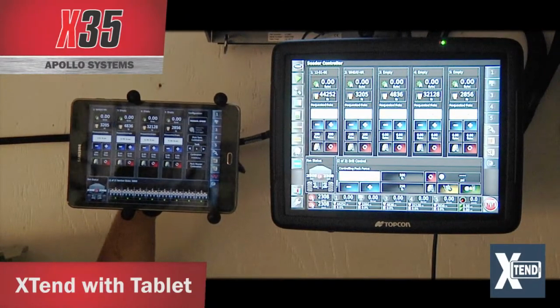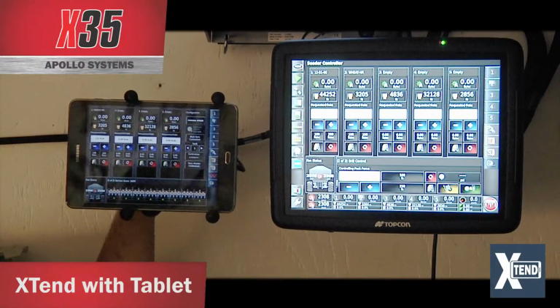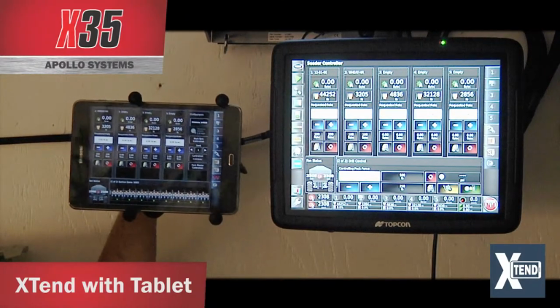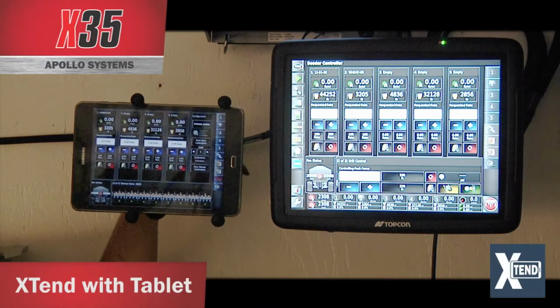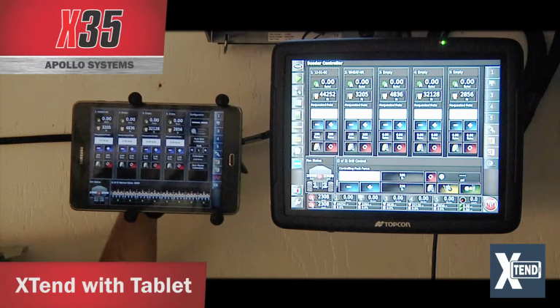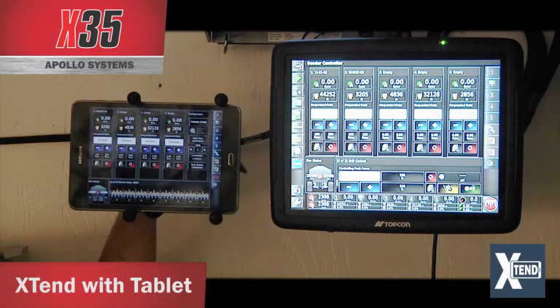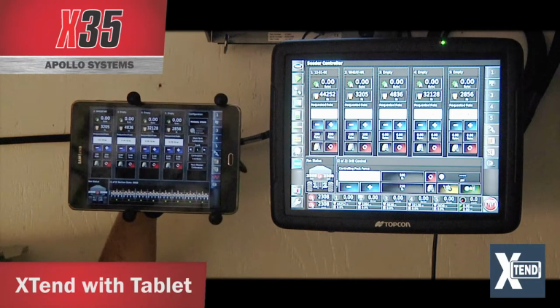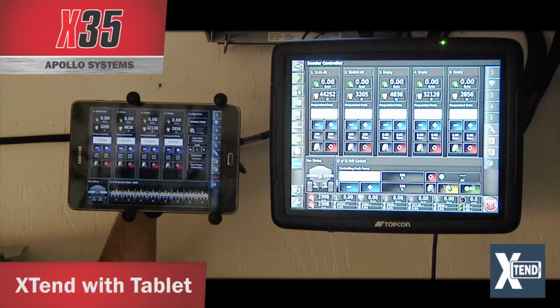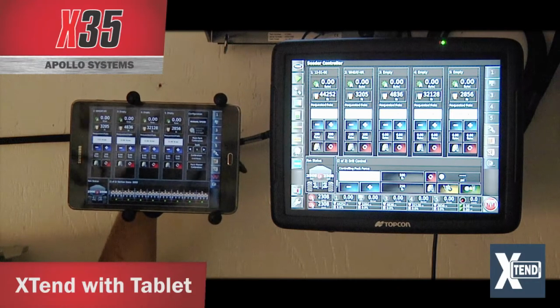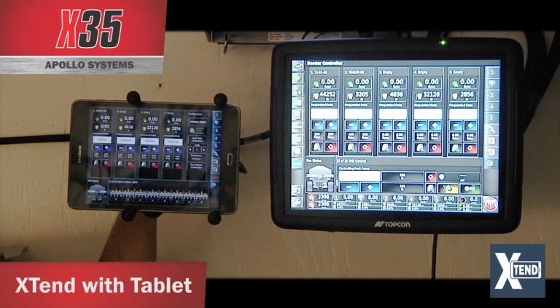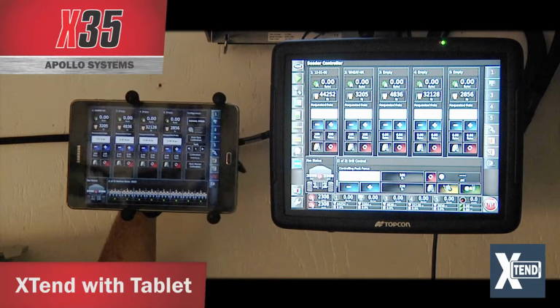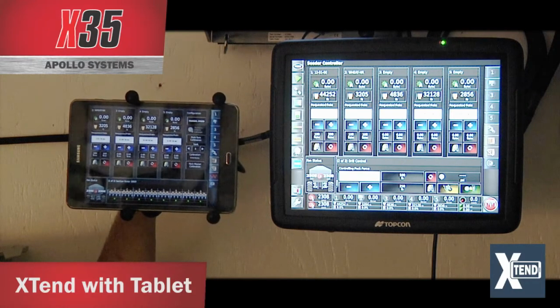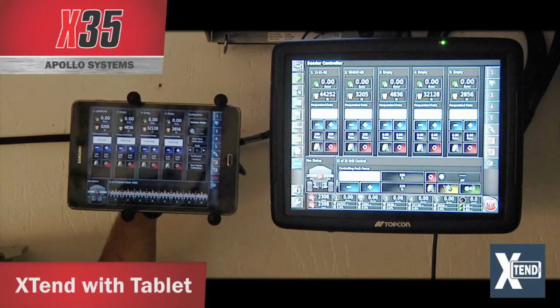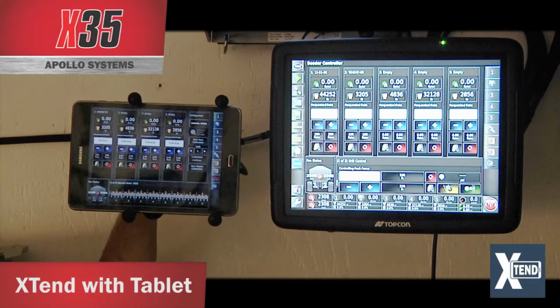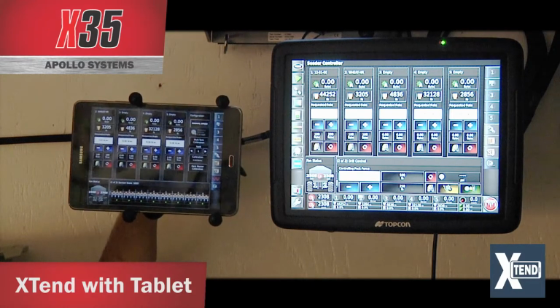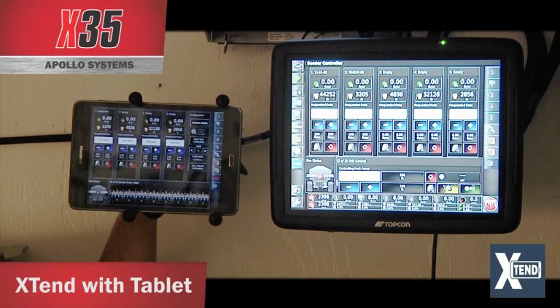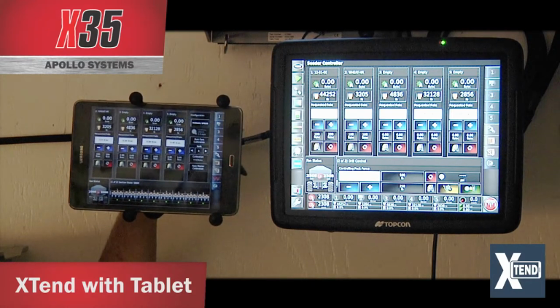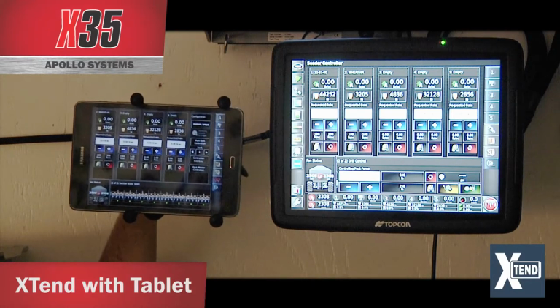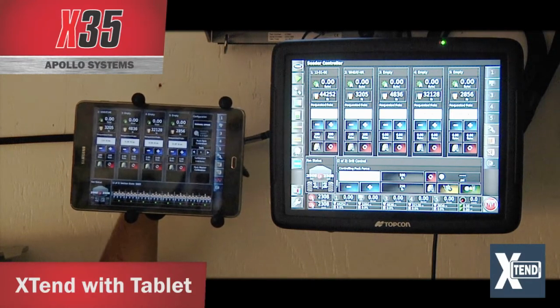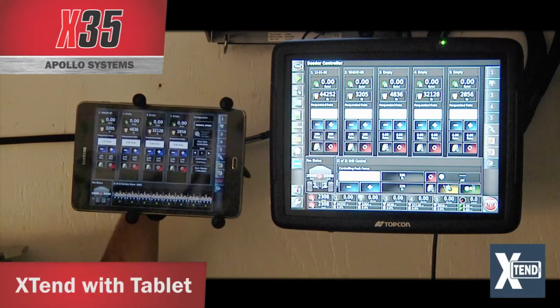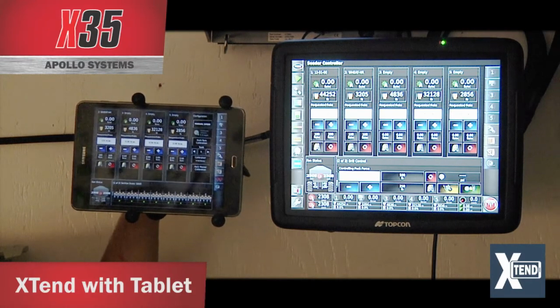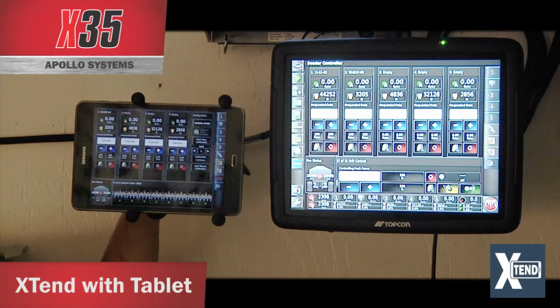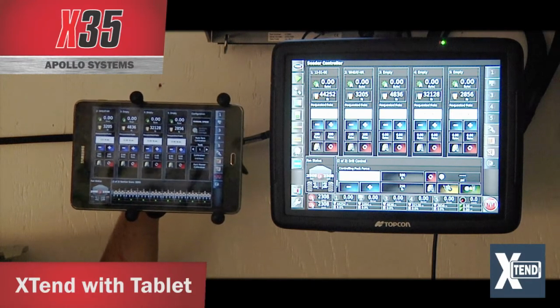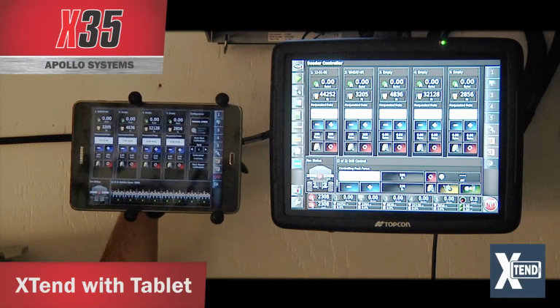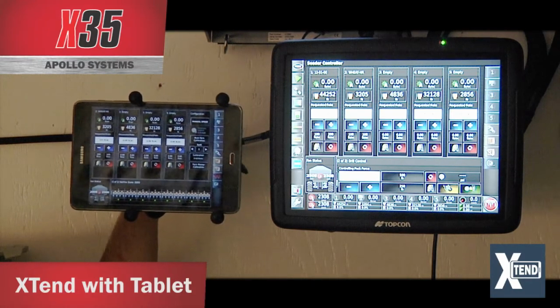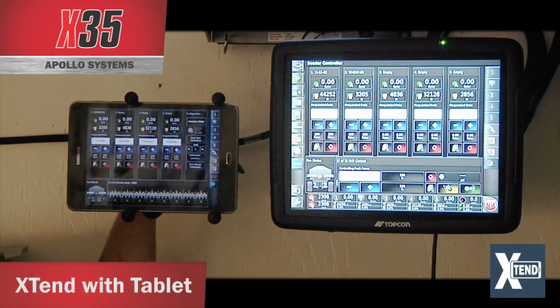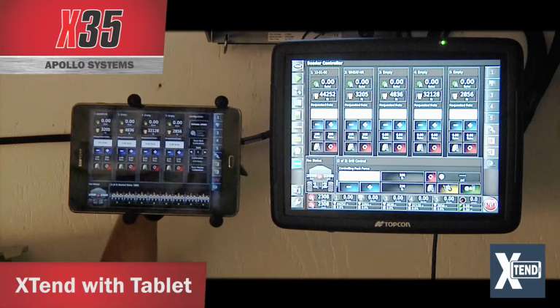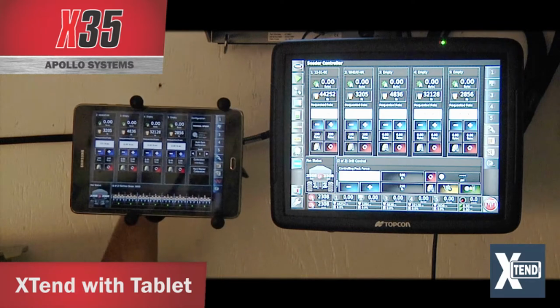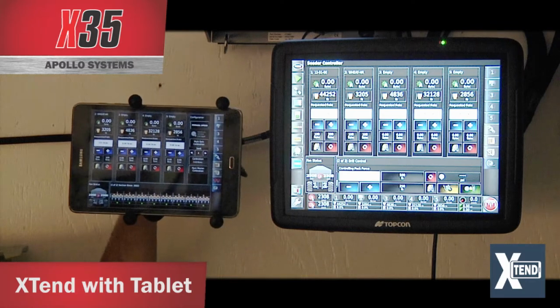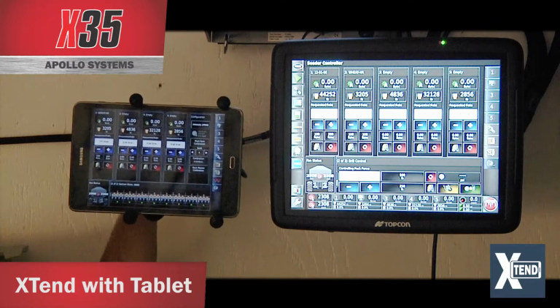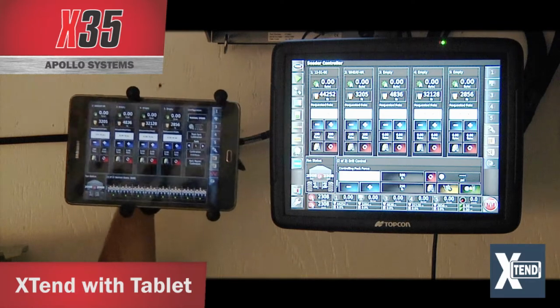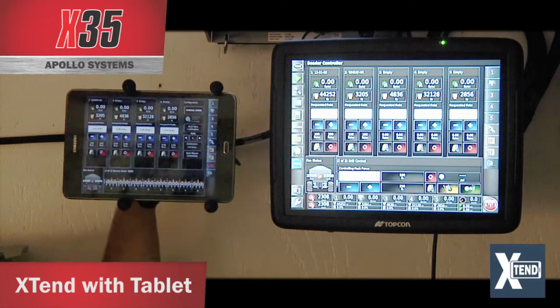If you have the integrated scale package, it automatically enters the weights into the monitor instead of having to manually enter them once you've finished filling.